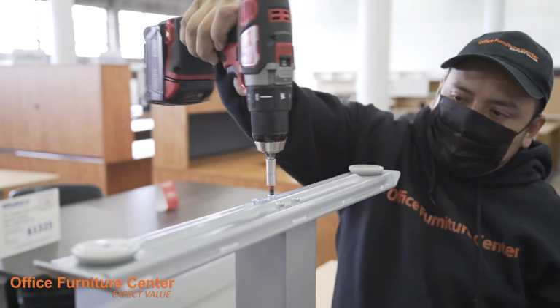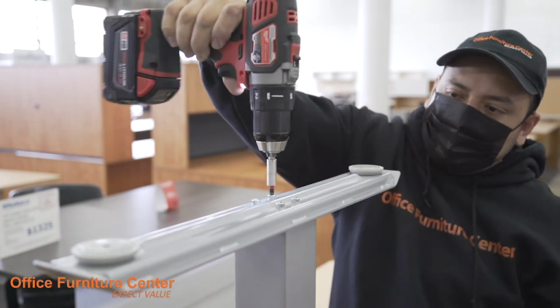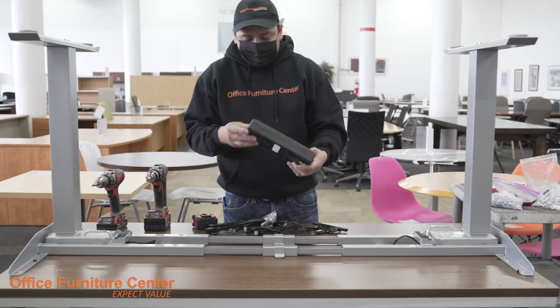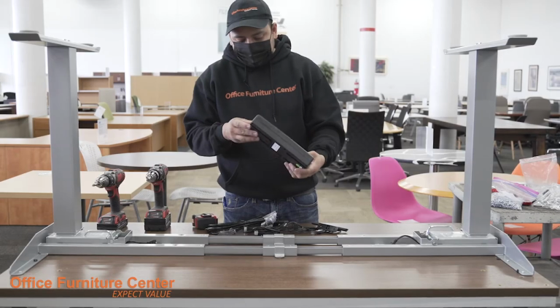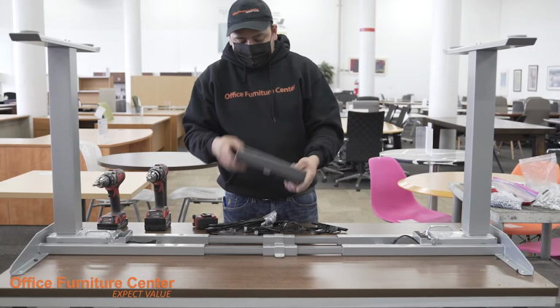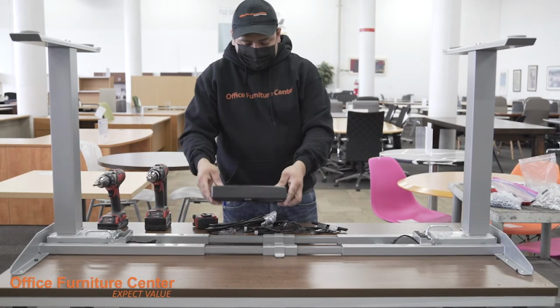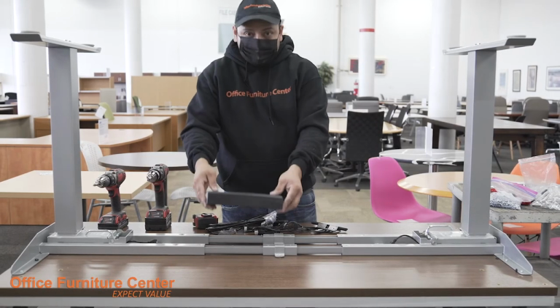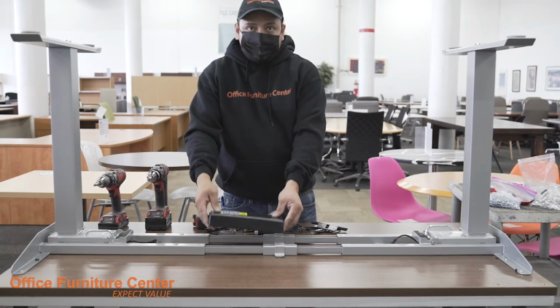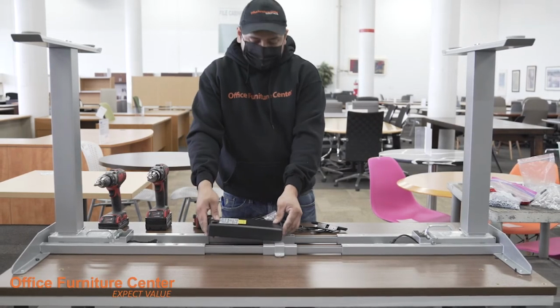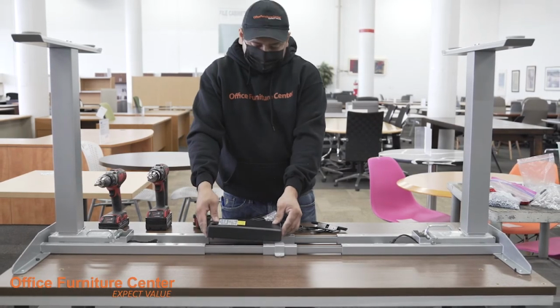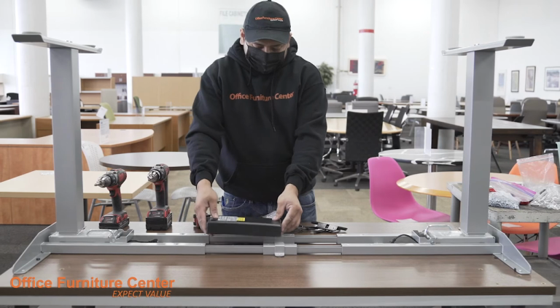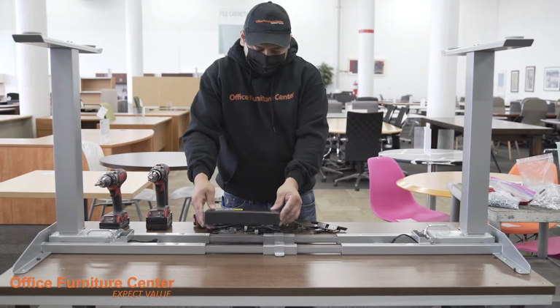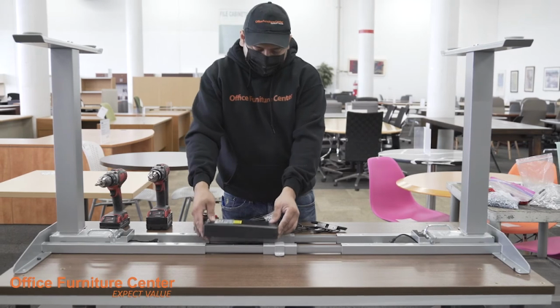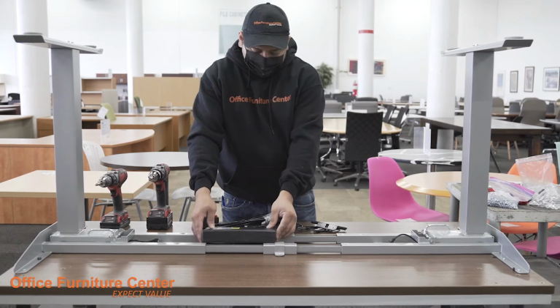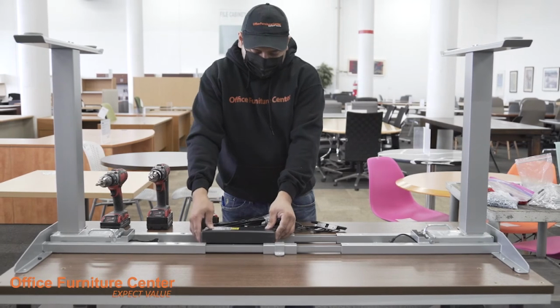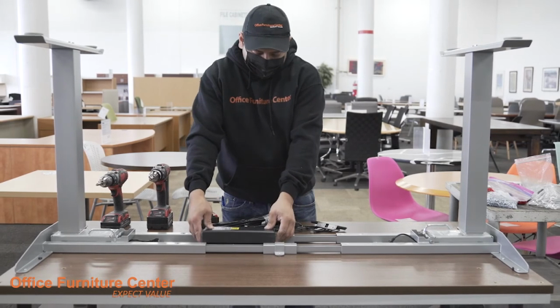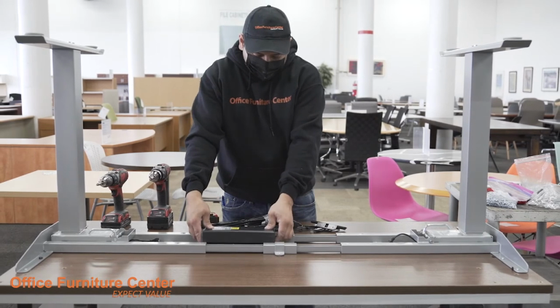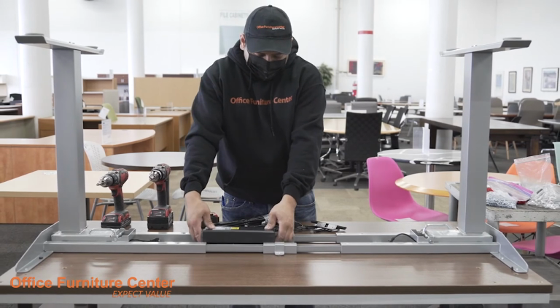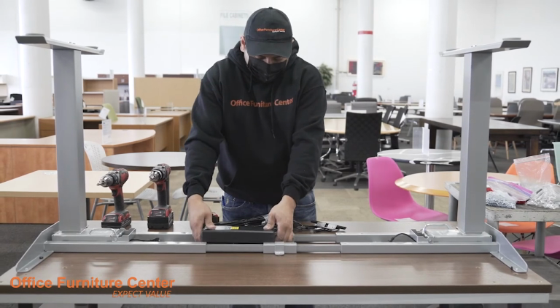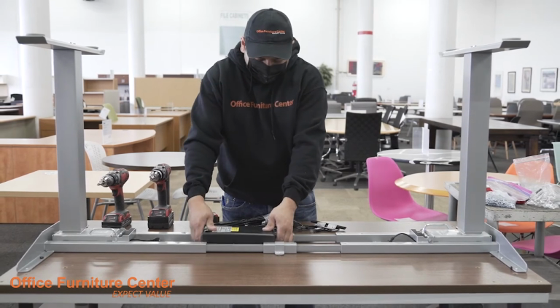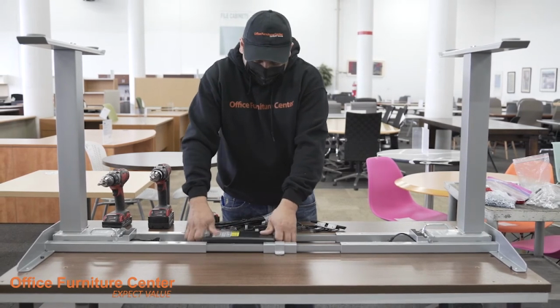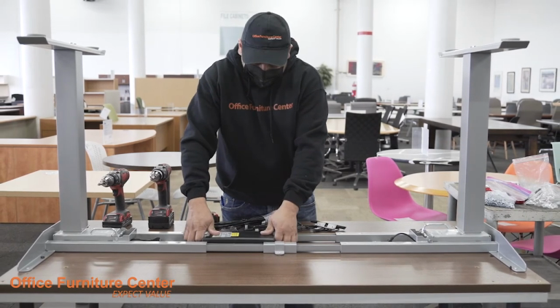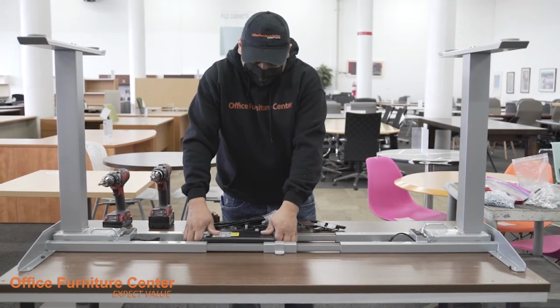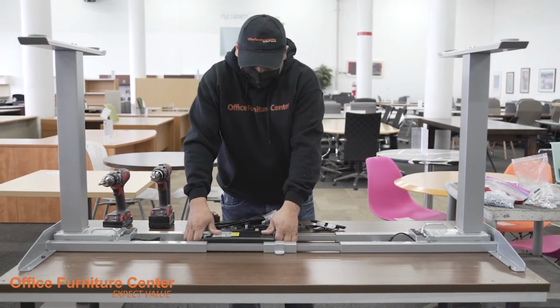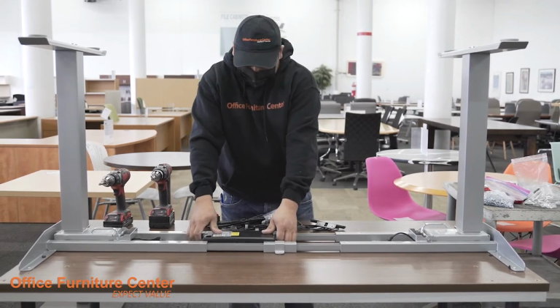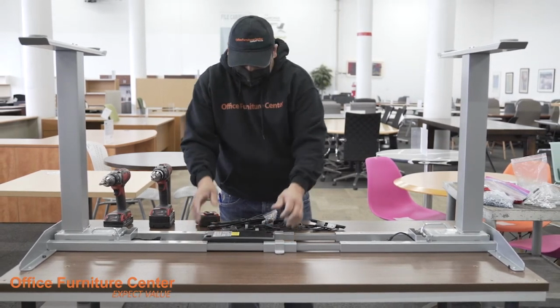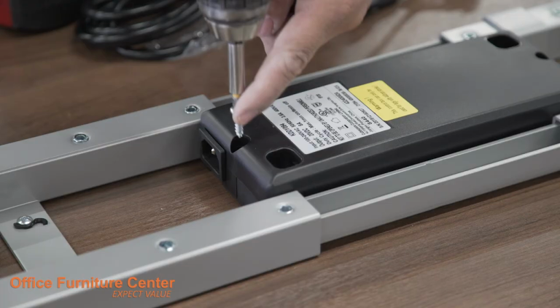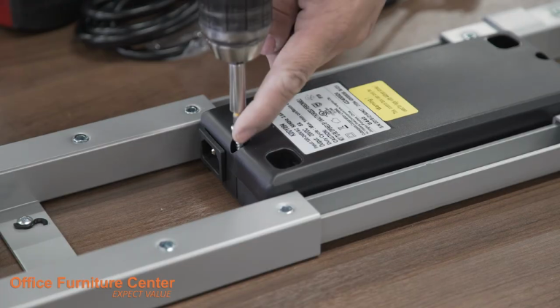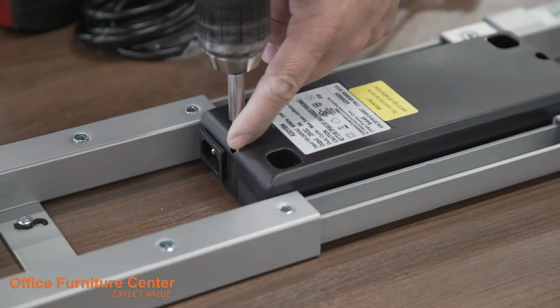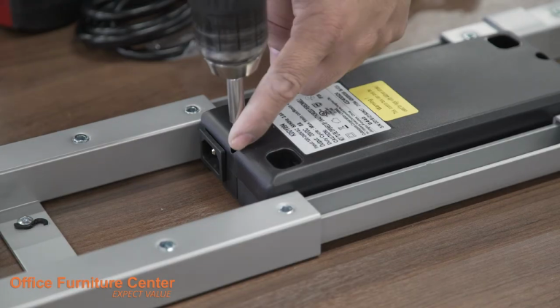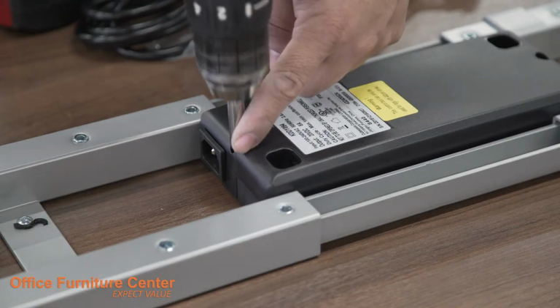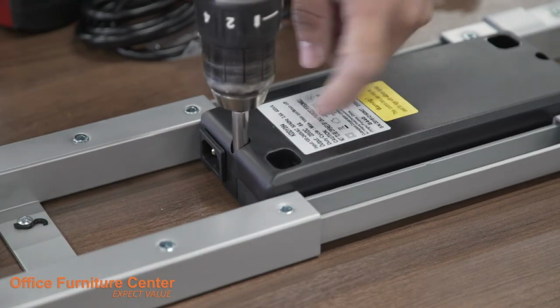Step 9. Insert the power brick between the two frame rails and secure into place using 2 screws.